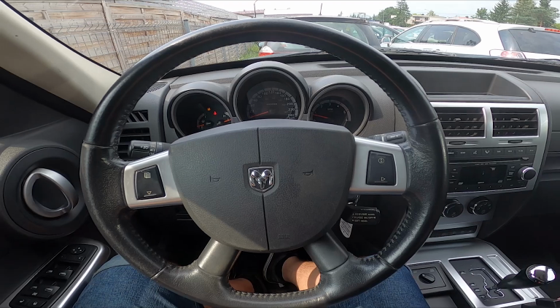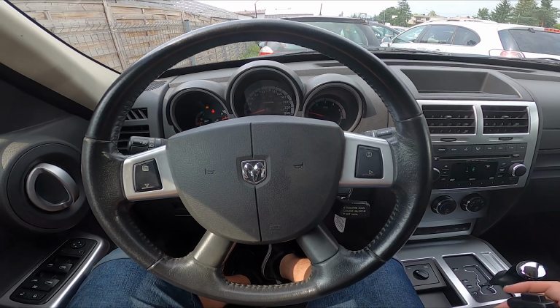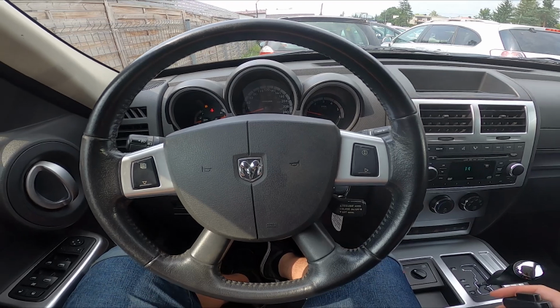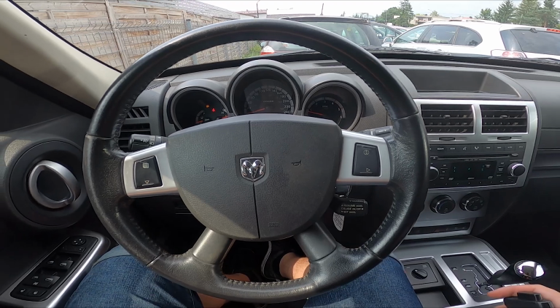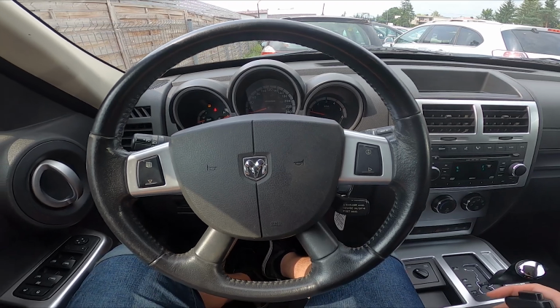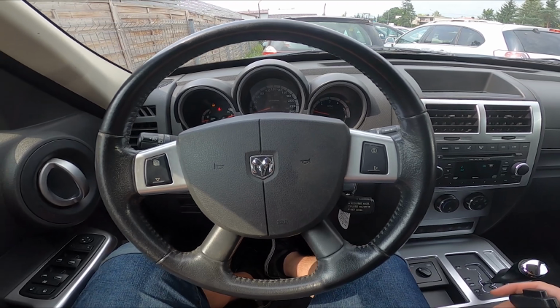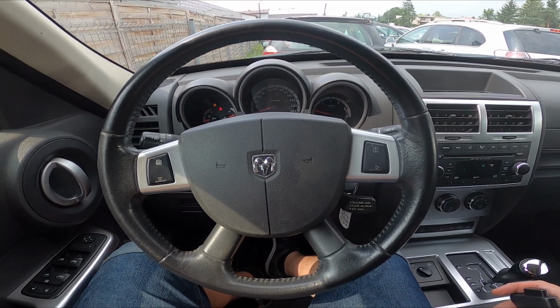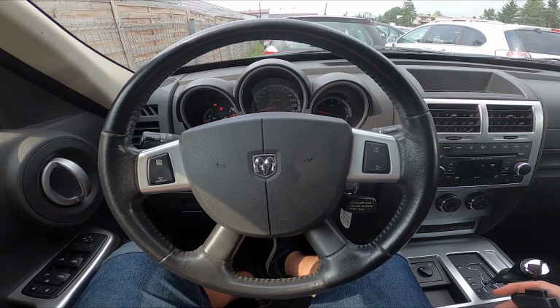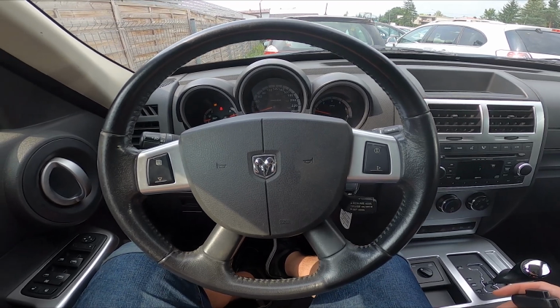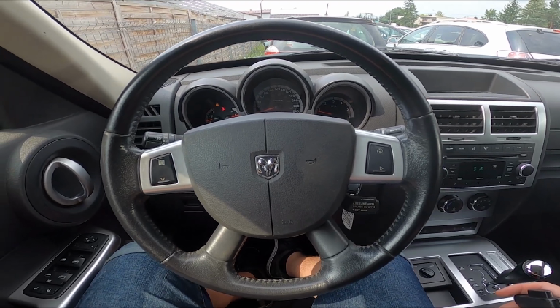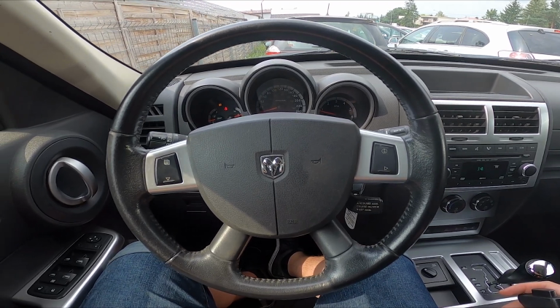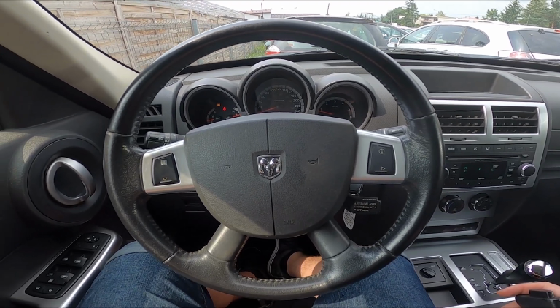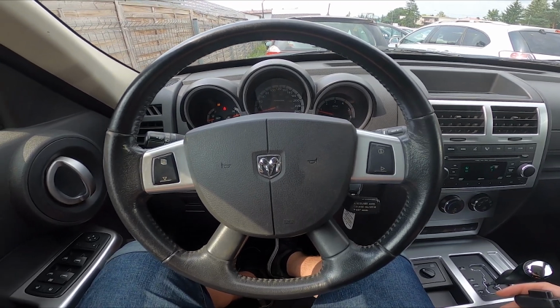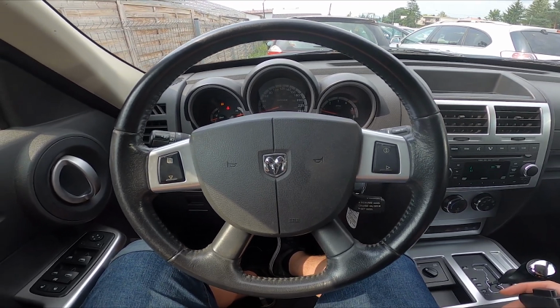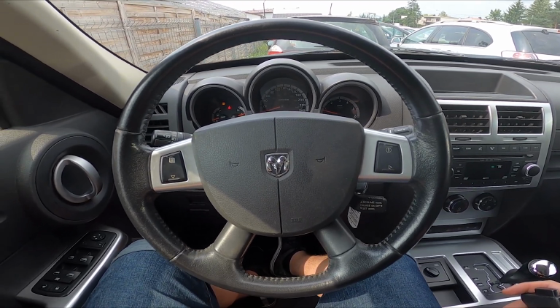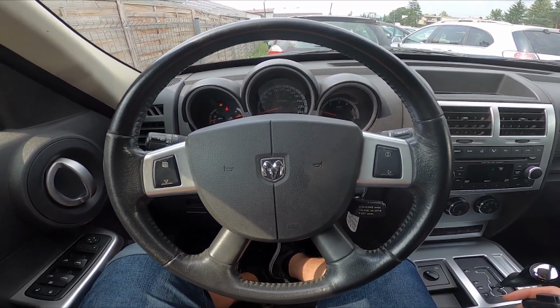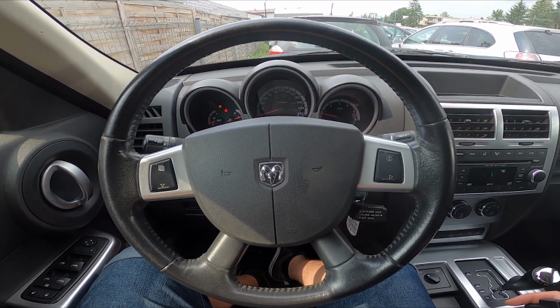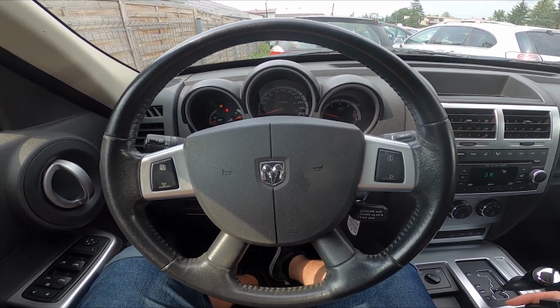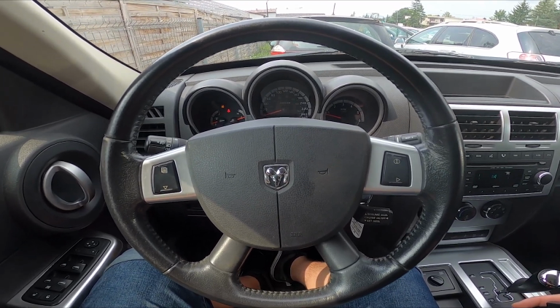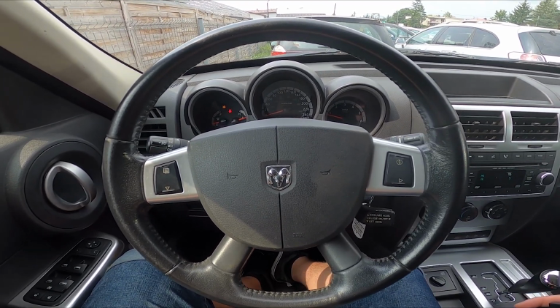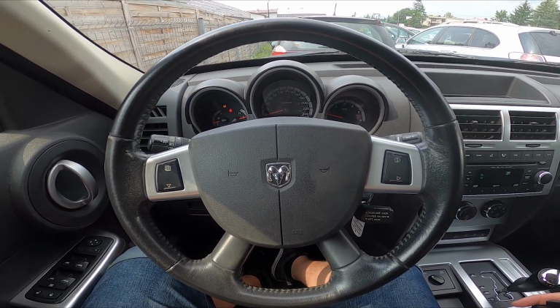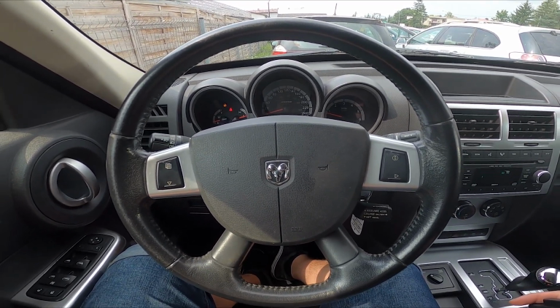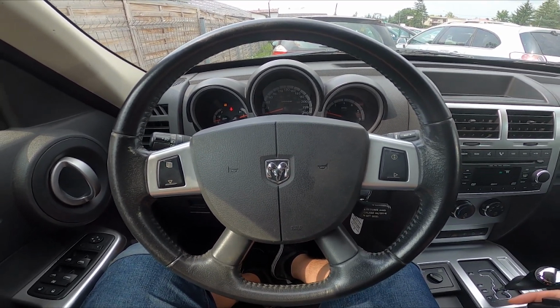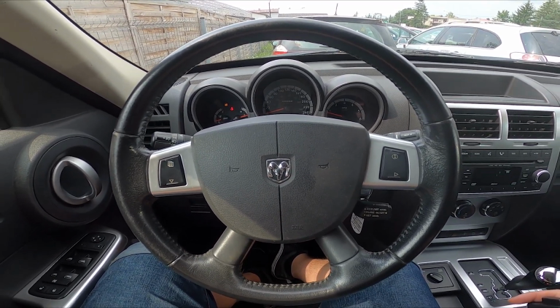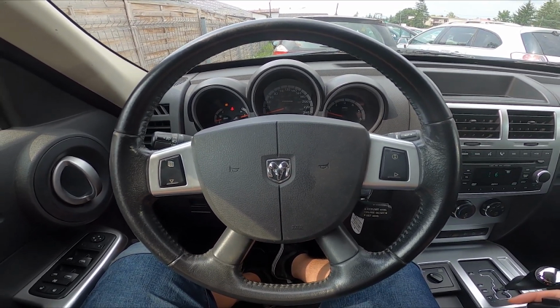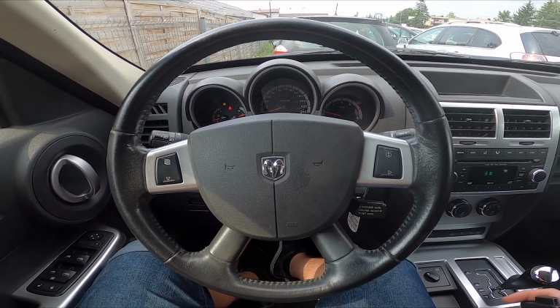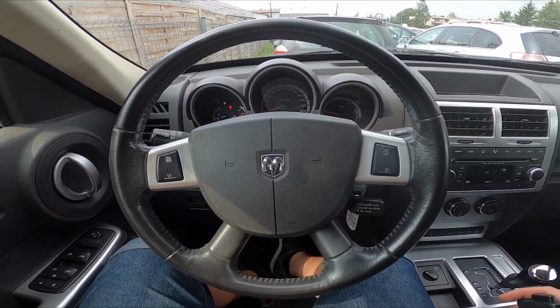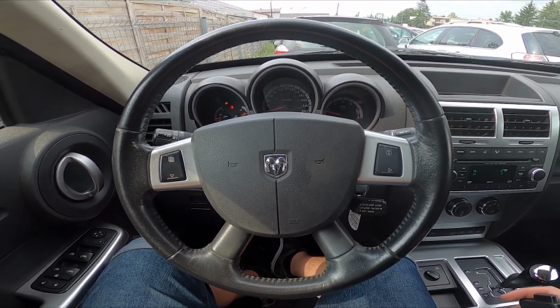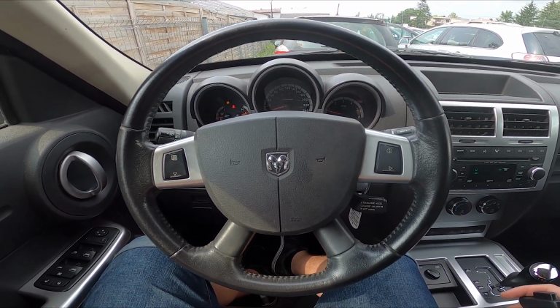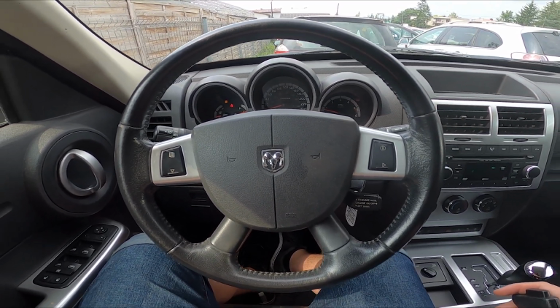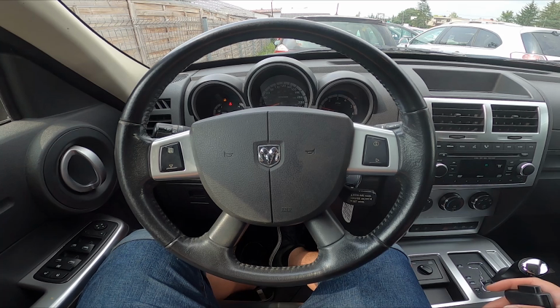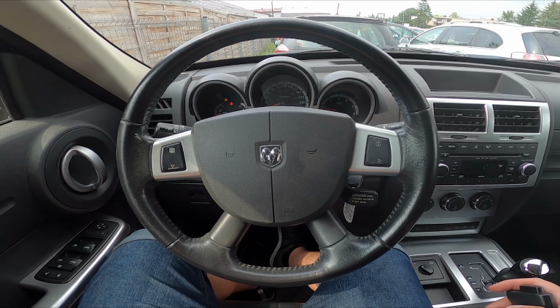Hello, today I'm in a Dodge Nitro. In this video I'll show you how to disable parking sensors.